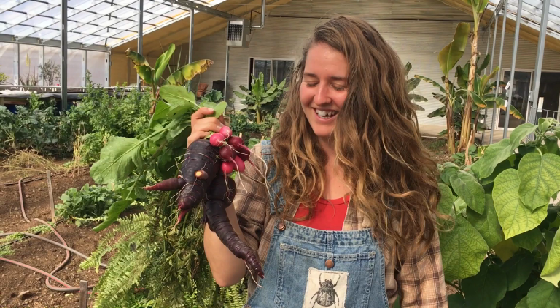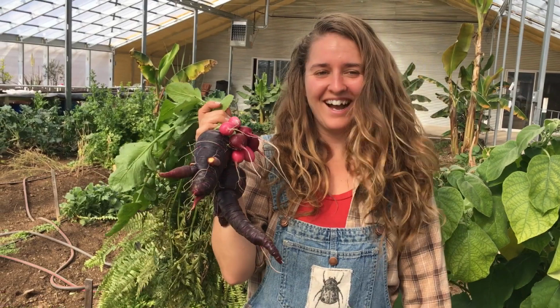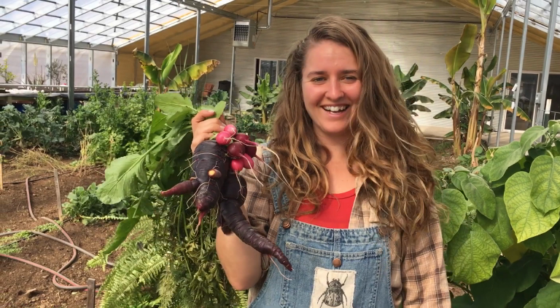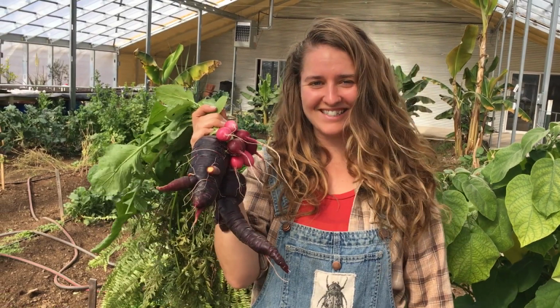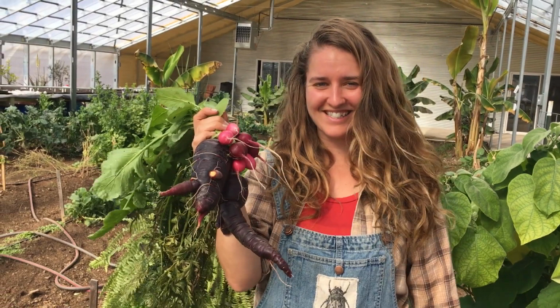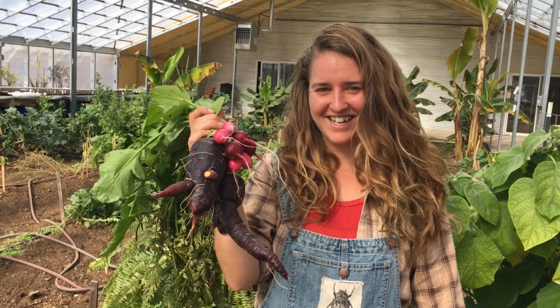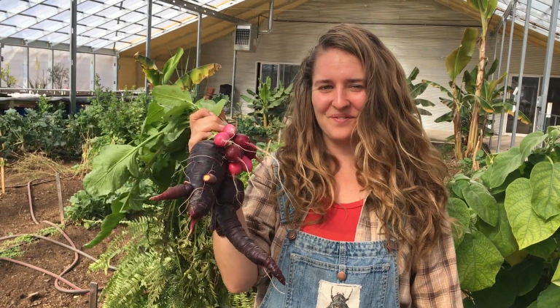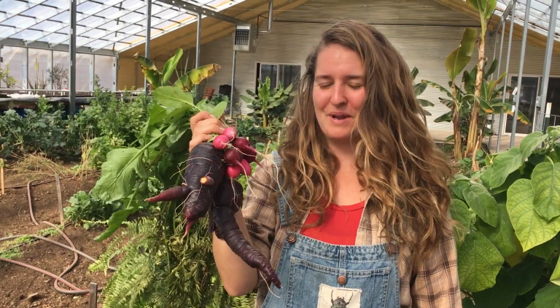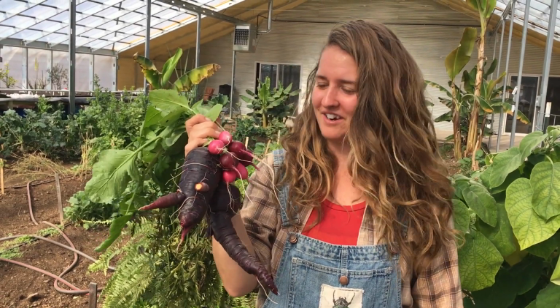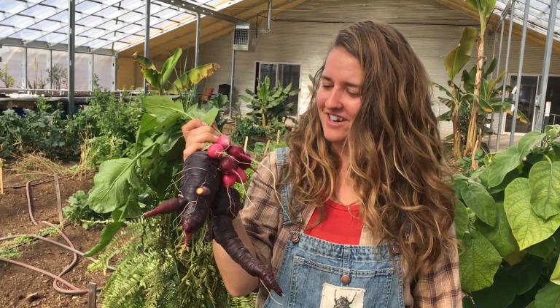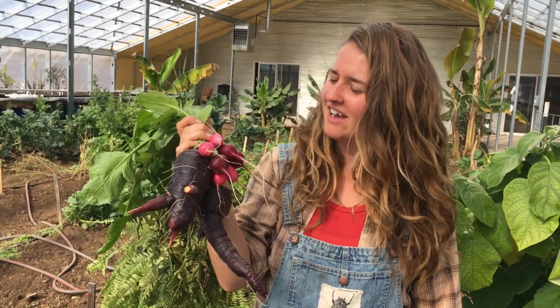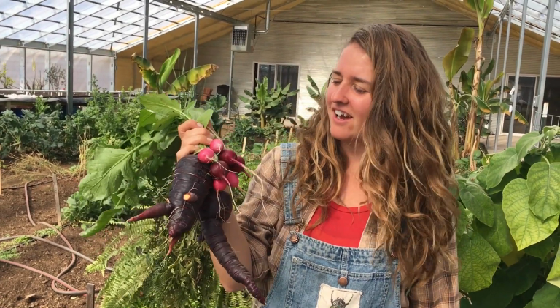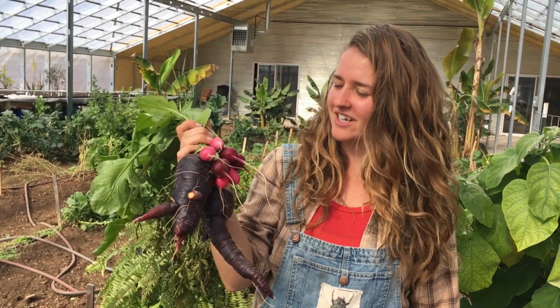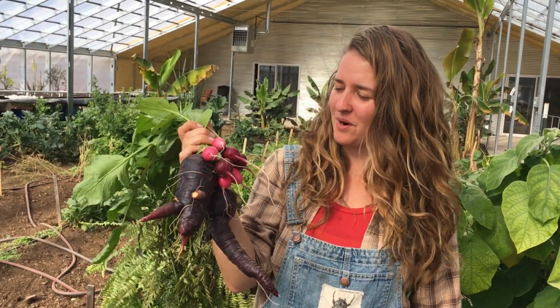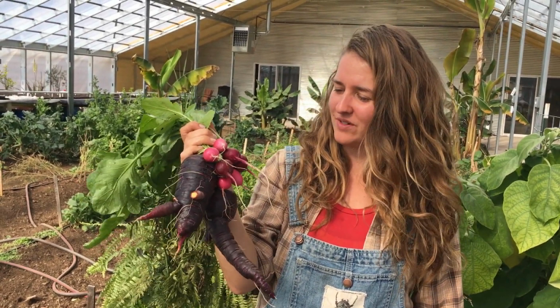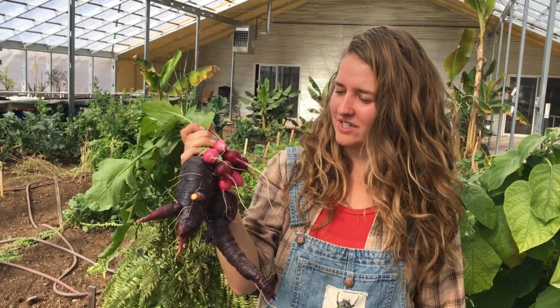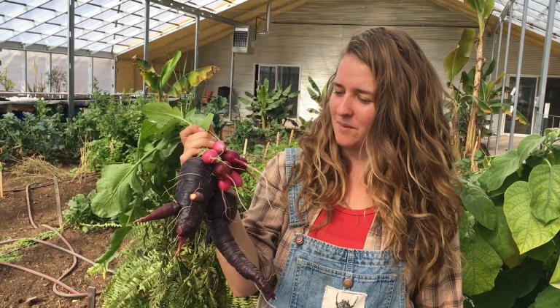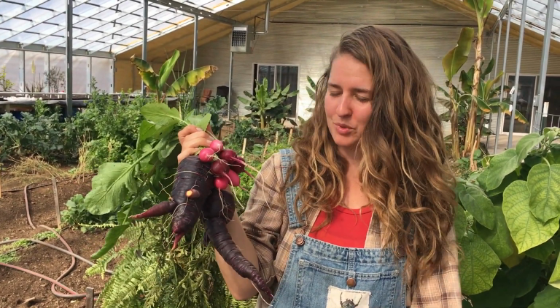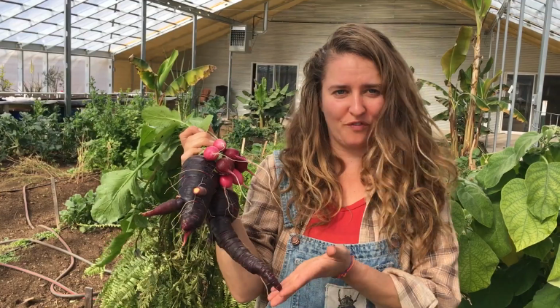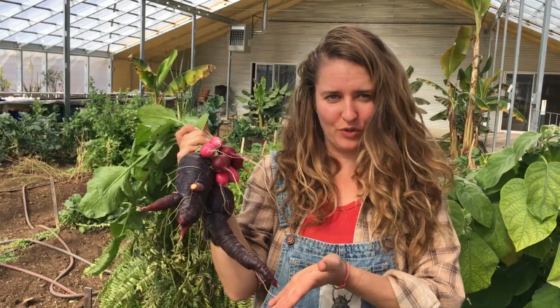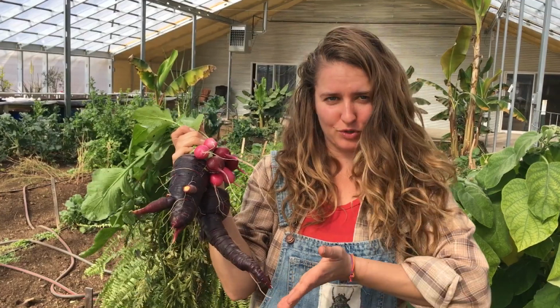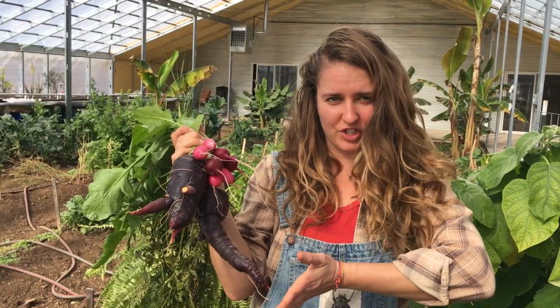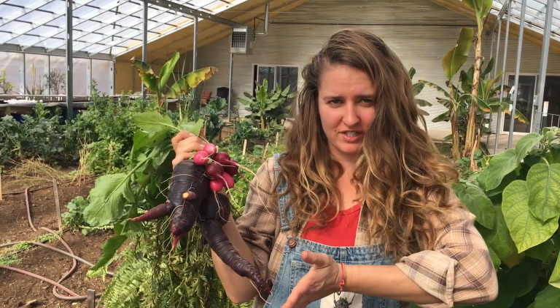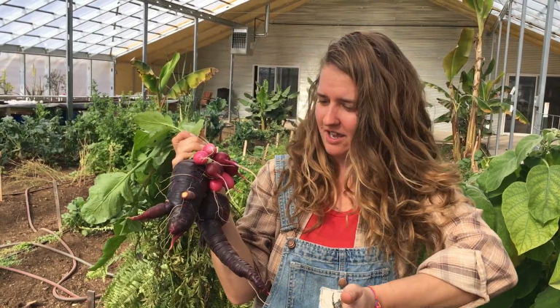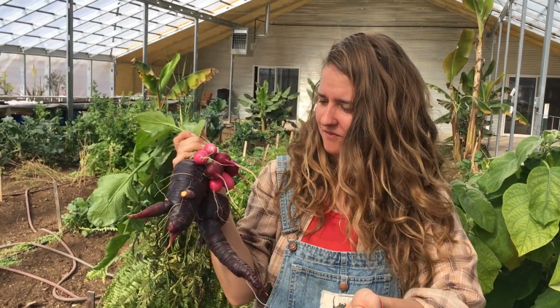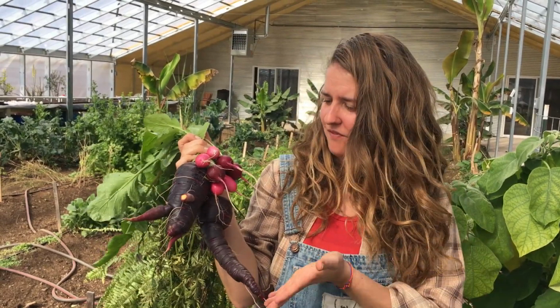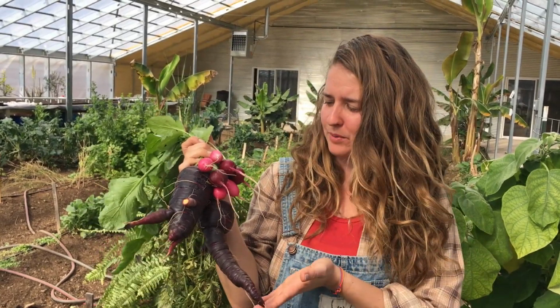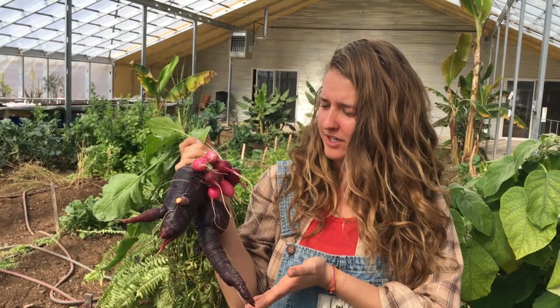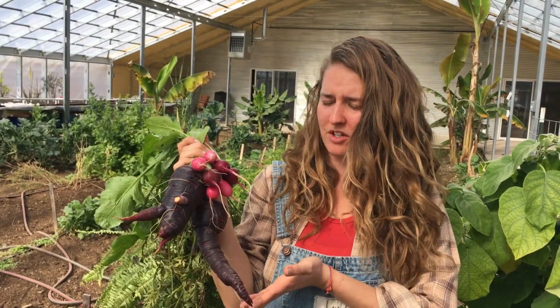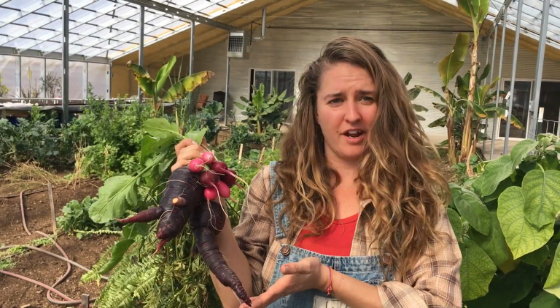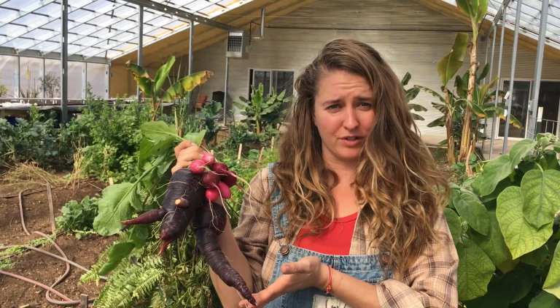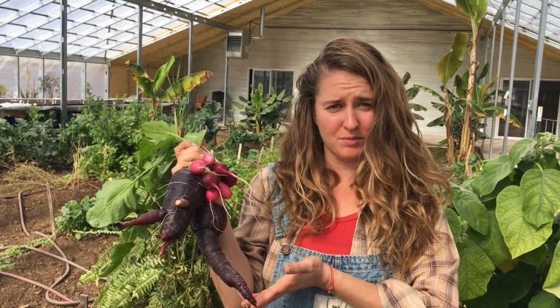Hi guys, this is Shannon from Baker Creek. Today we're harvesting some beautiful, nutritious, and vibrantly colored heirlooms.